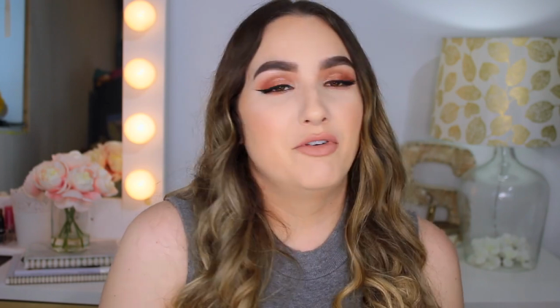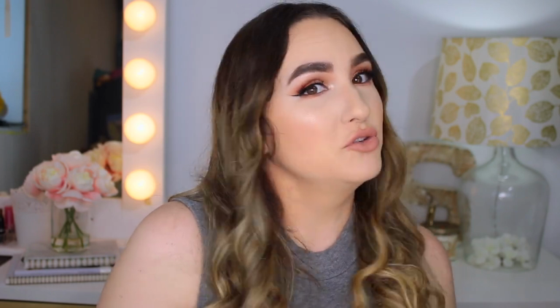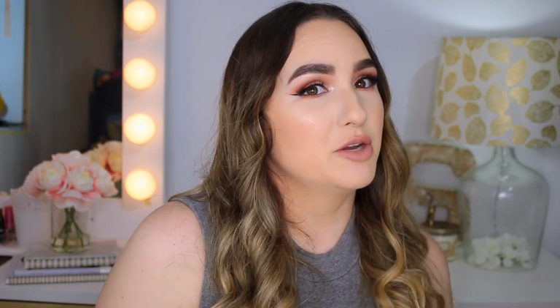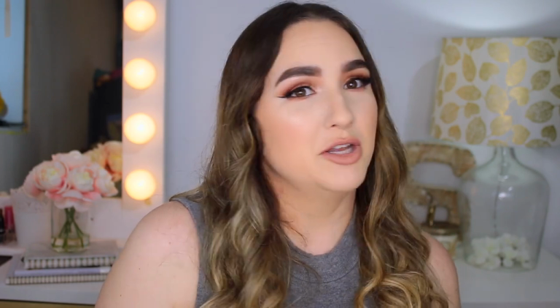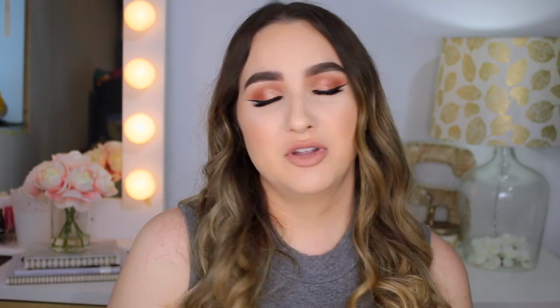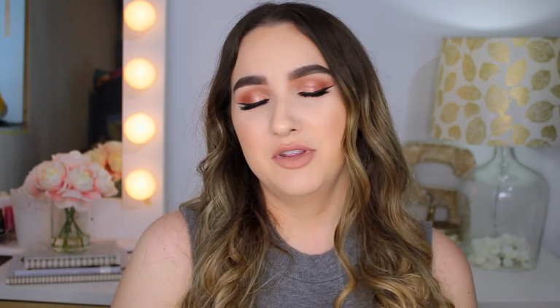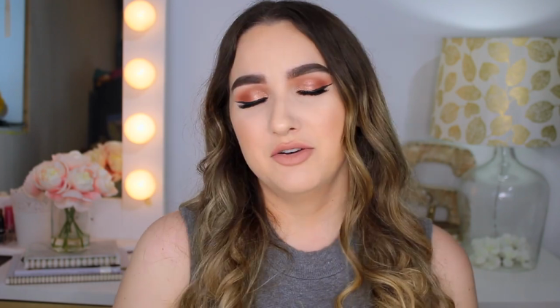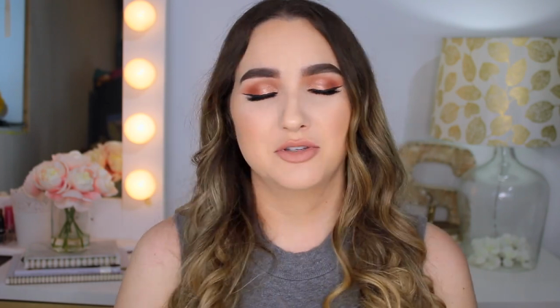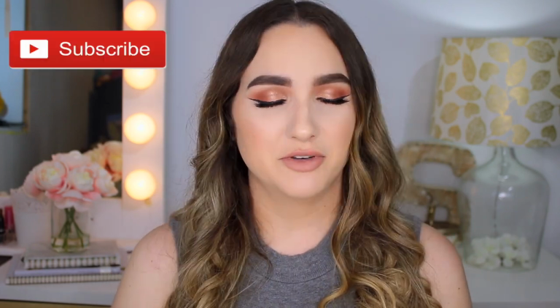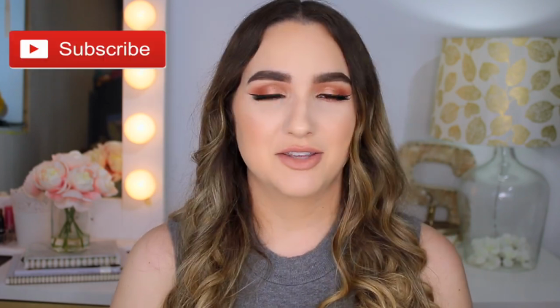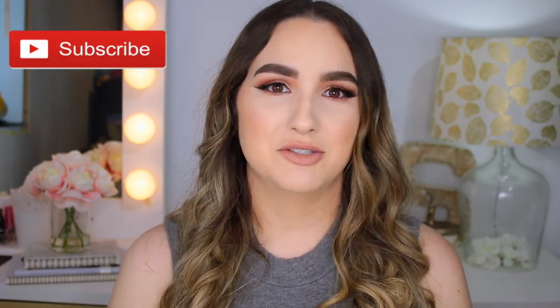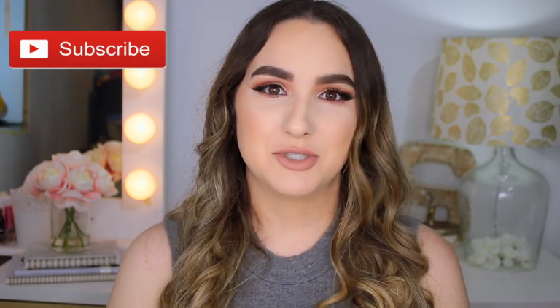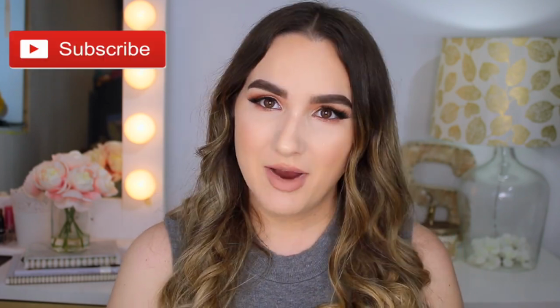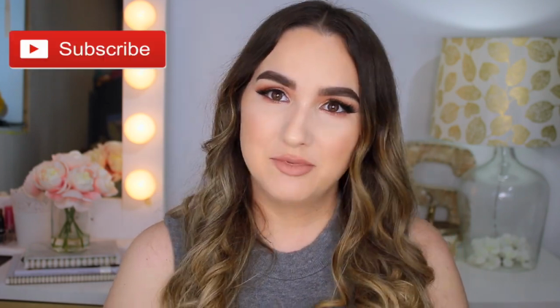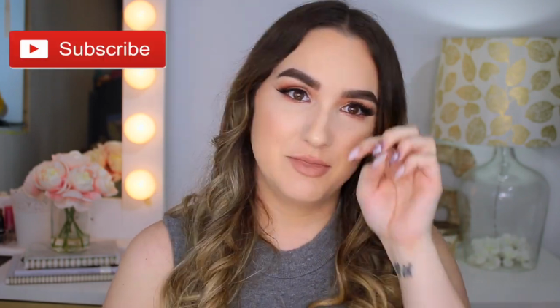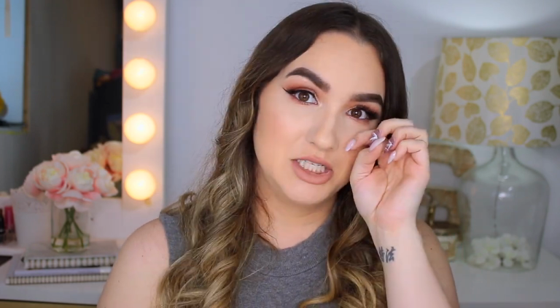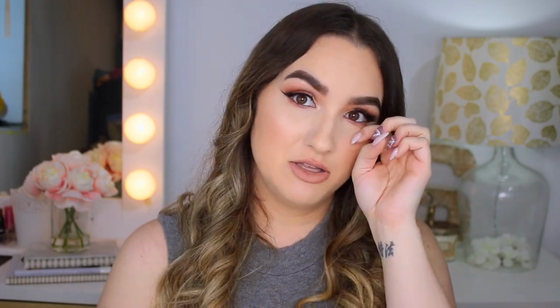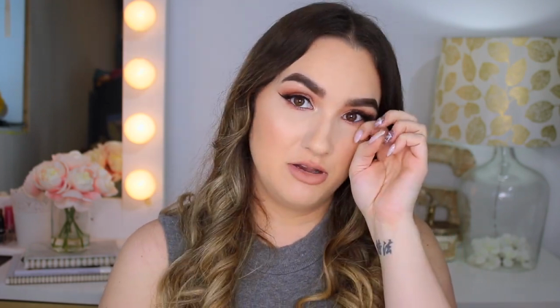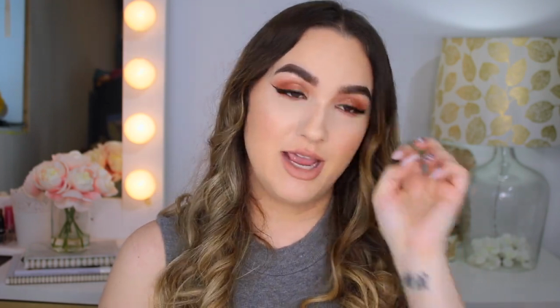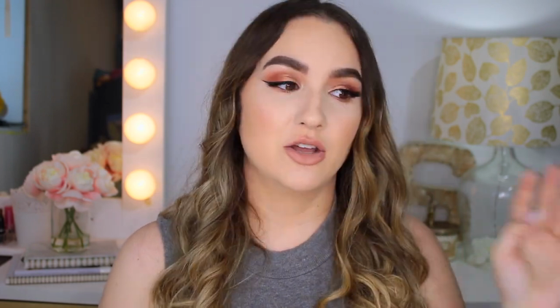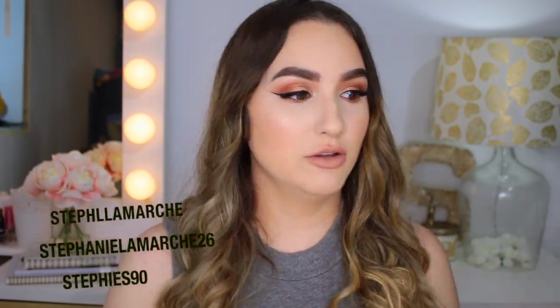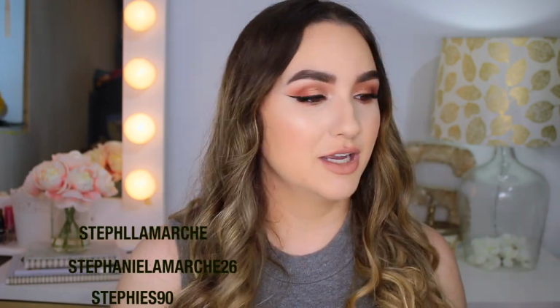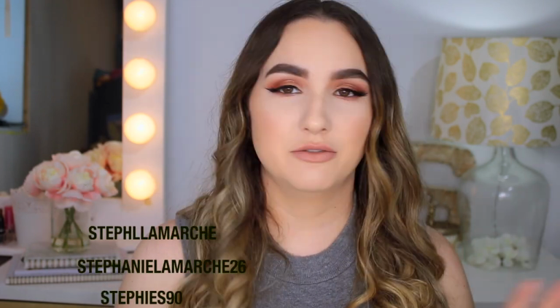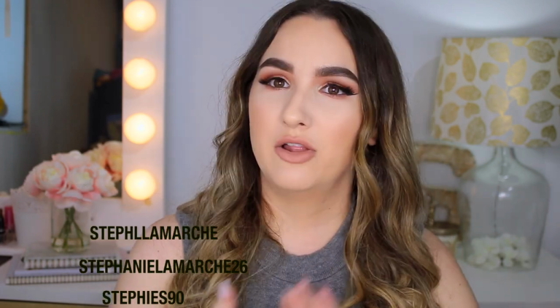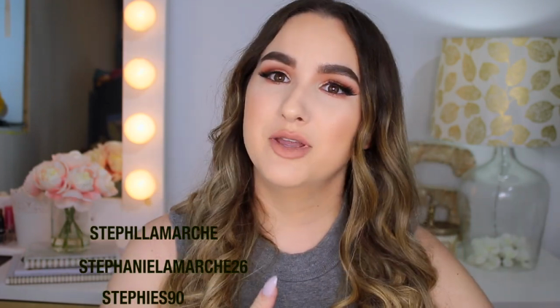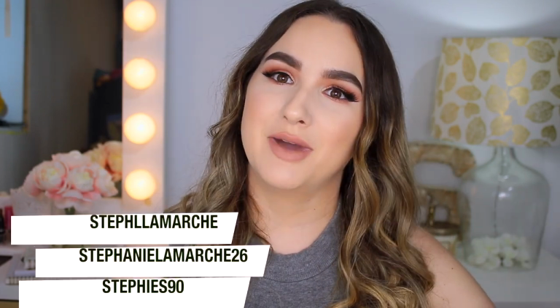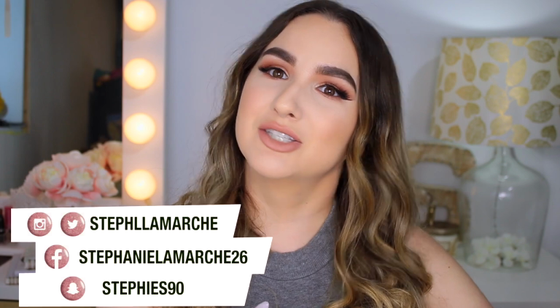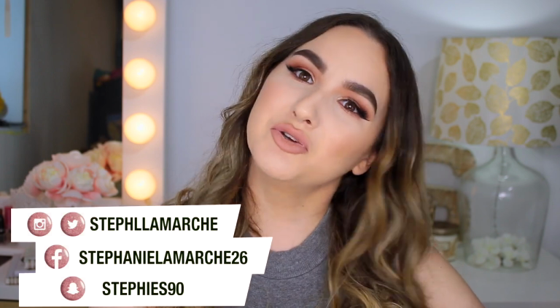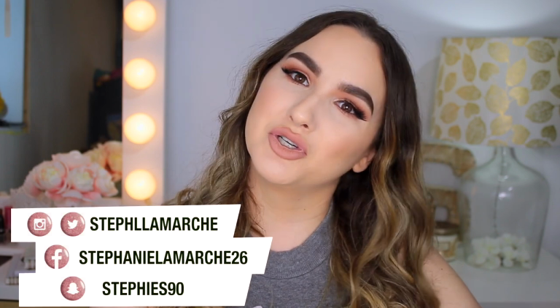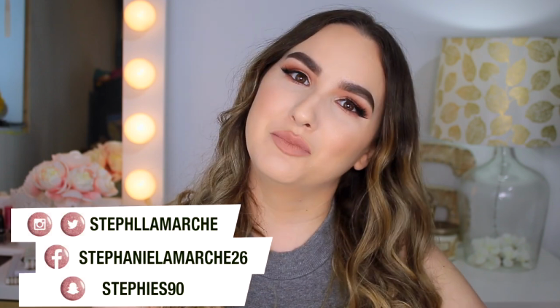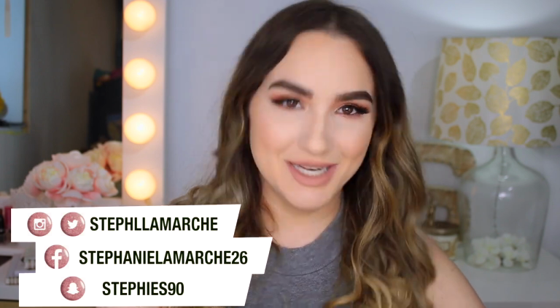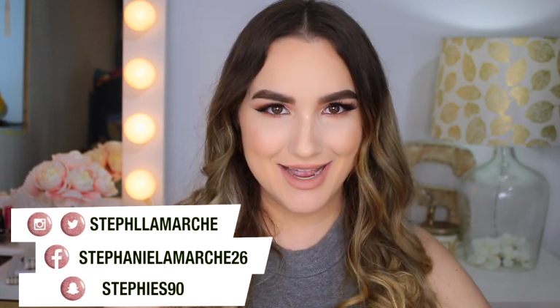Before I jump into the video, don't forget to subscribe to my channel and don't forget to follow me on my social media.